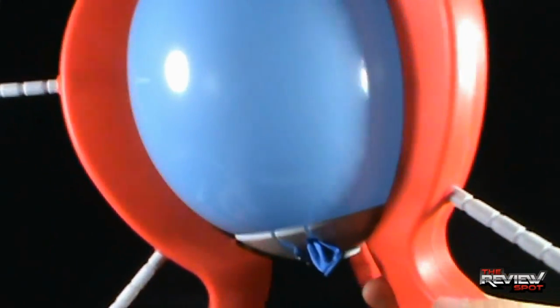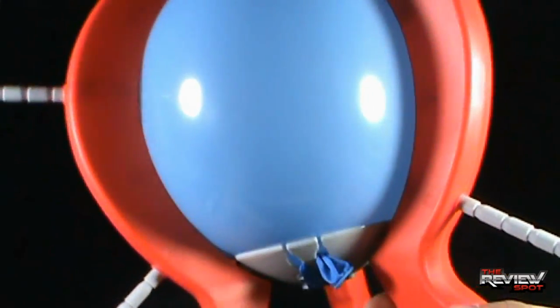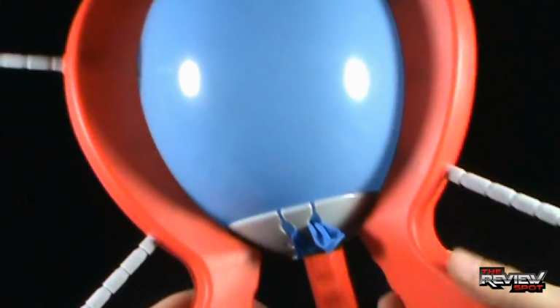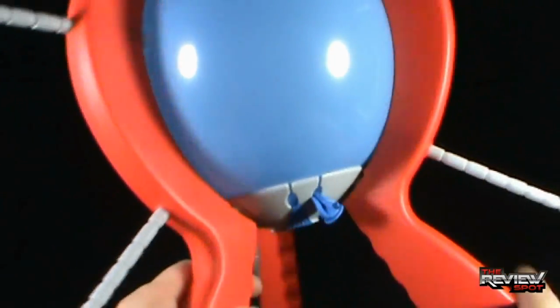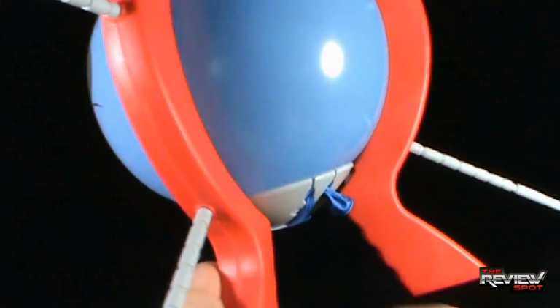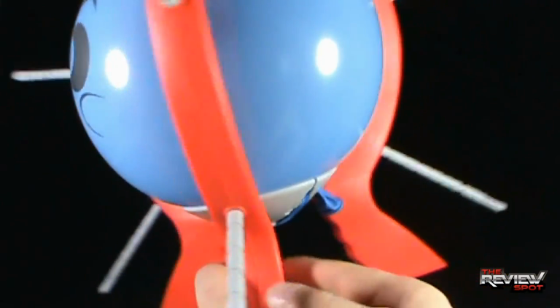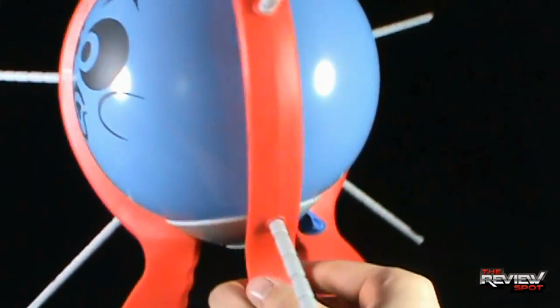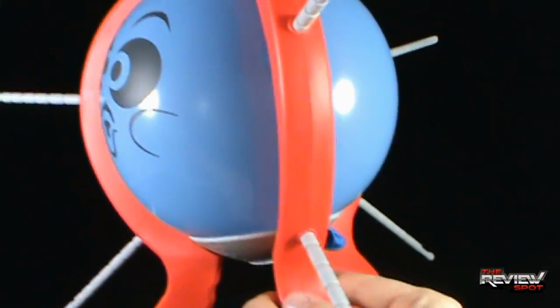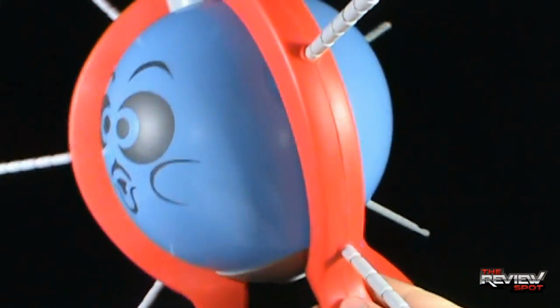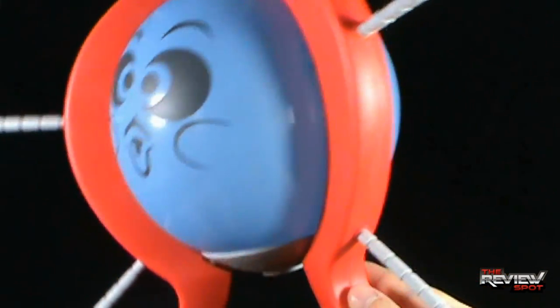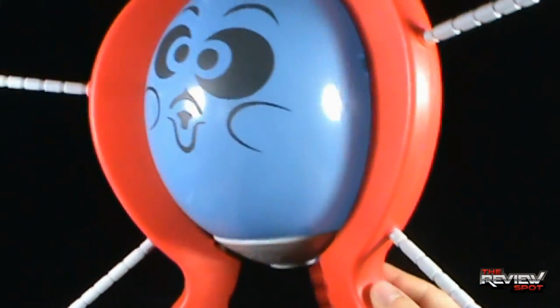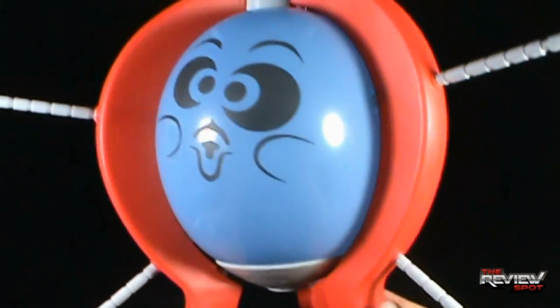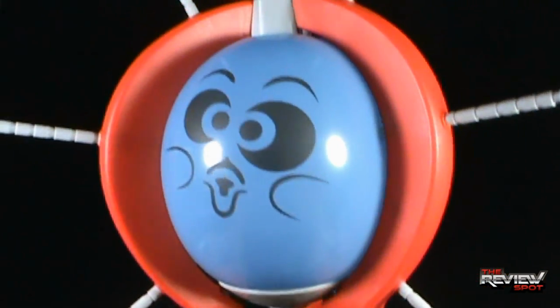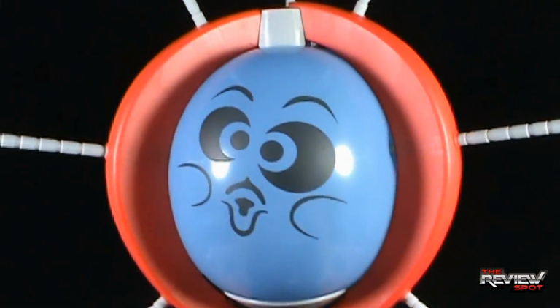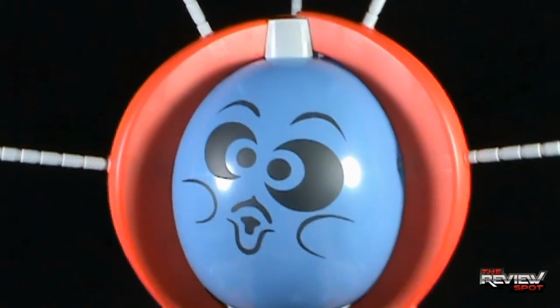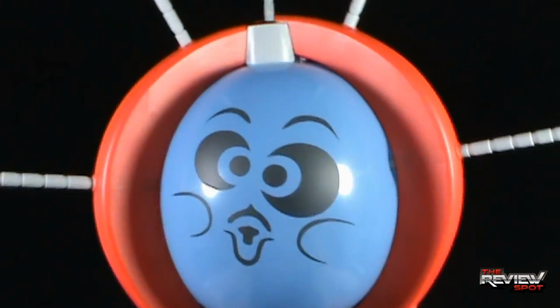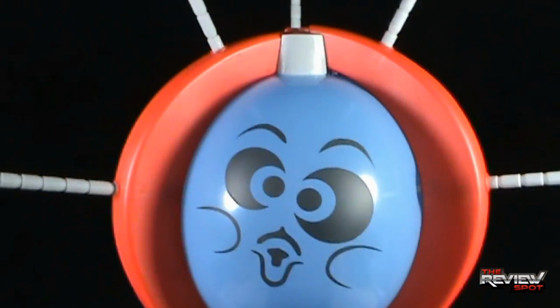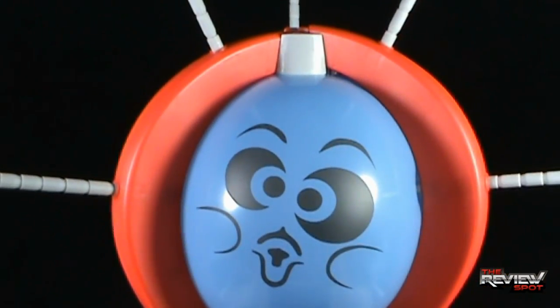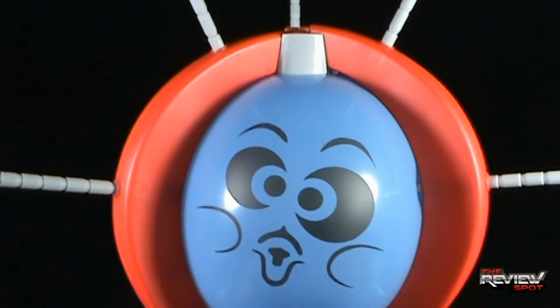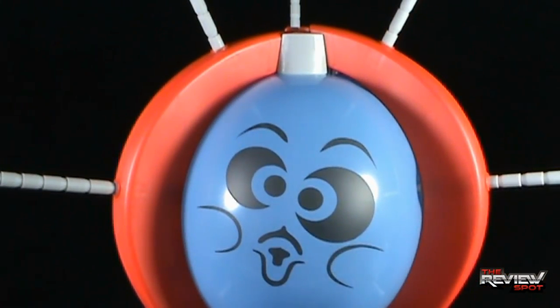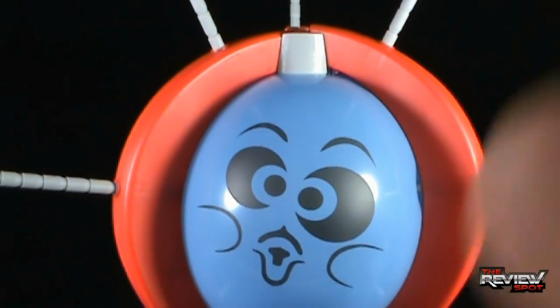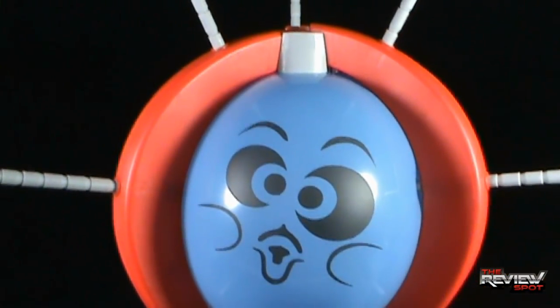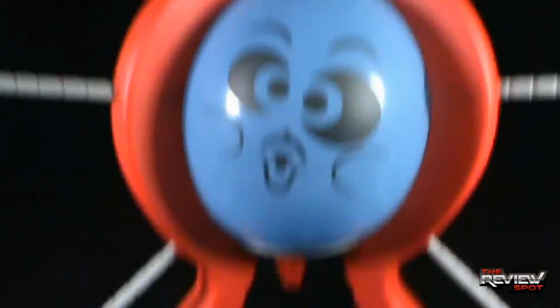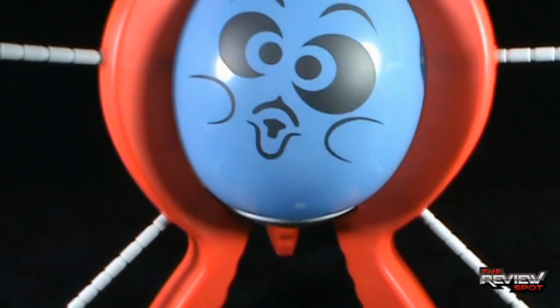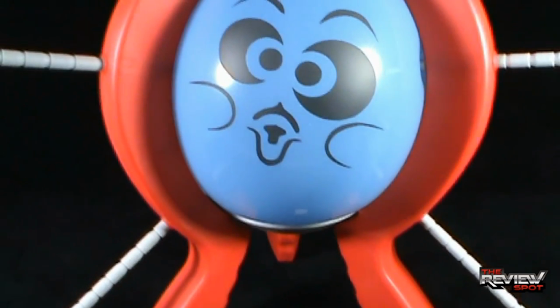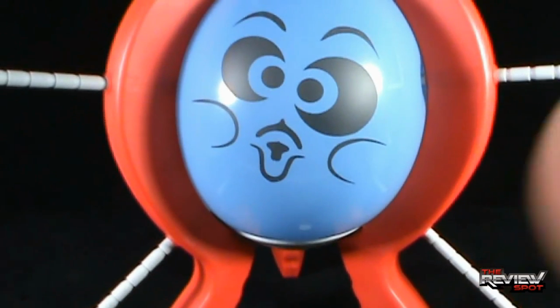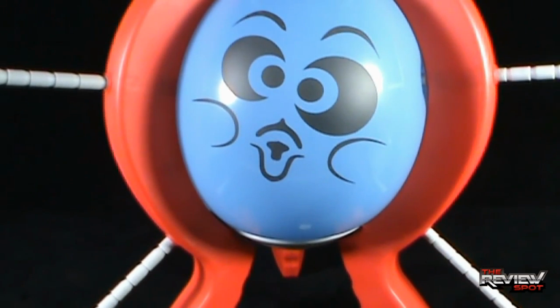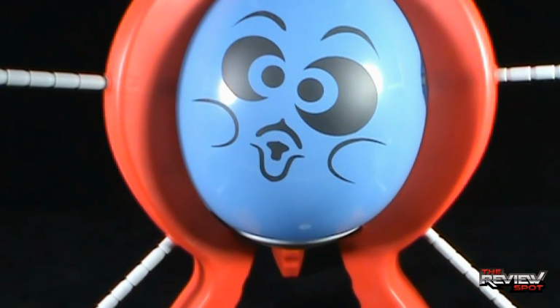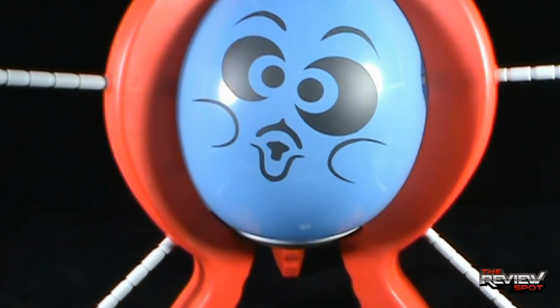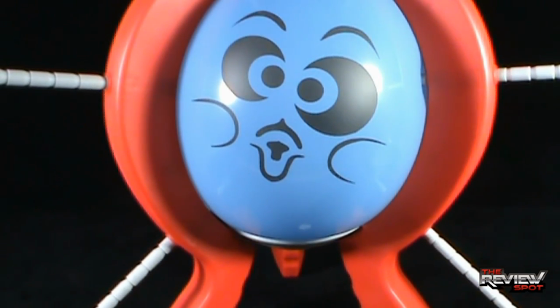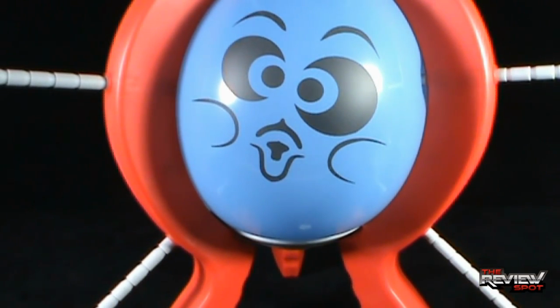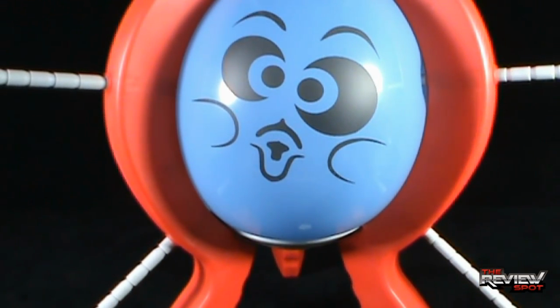It looks like I've got them all in, and I've got a bonus stick just for fun. With it all ready to go, it kind of looks like Pinhead.